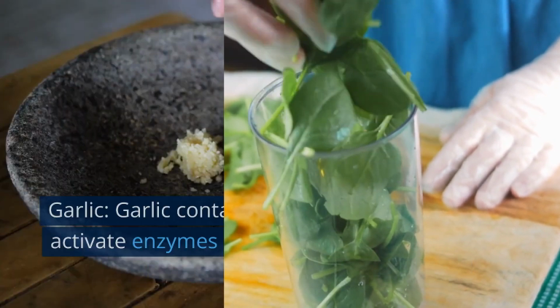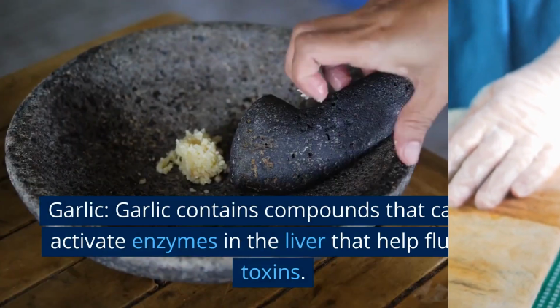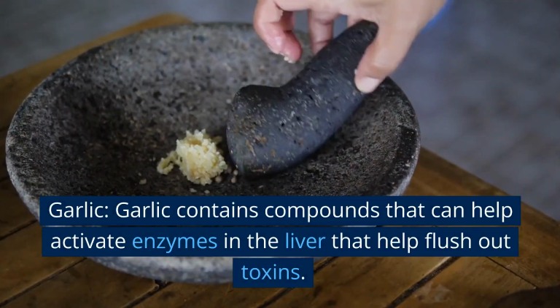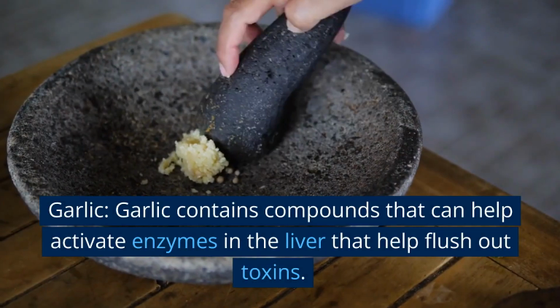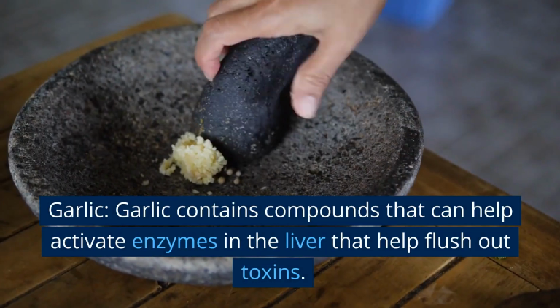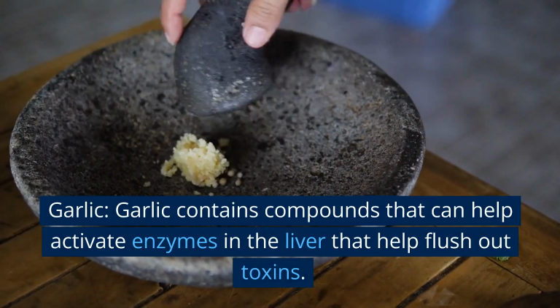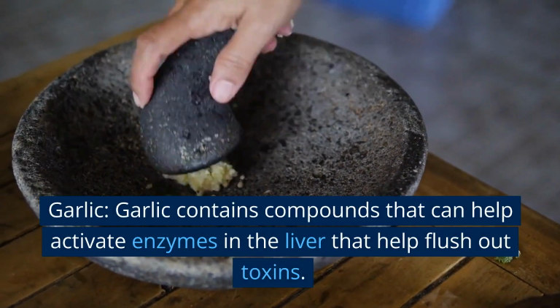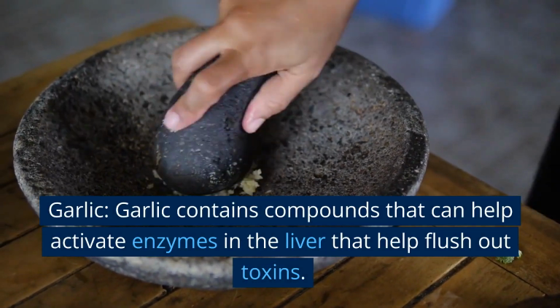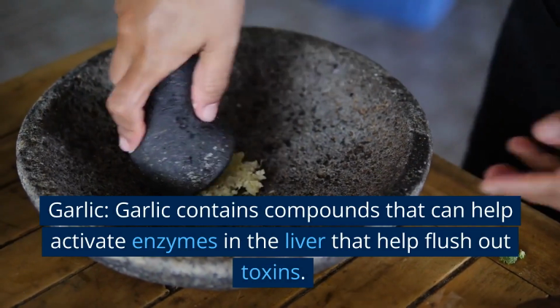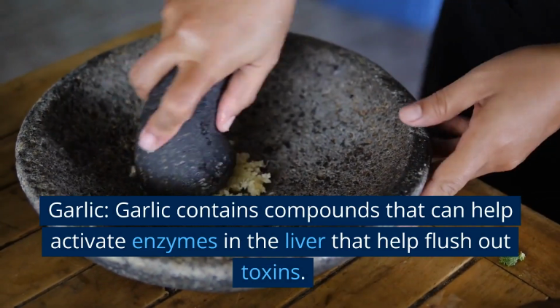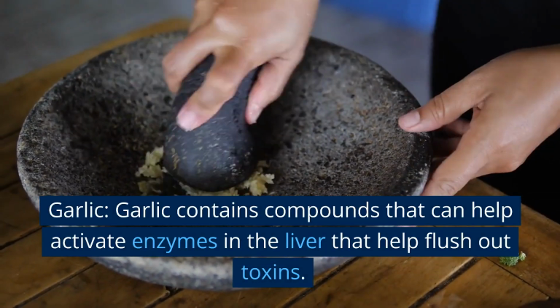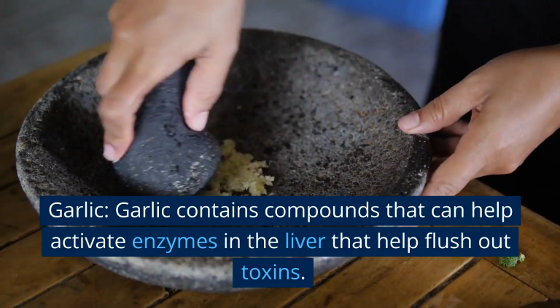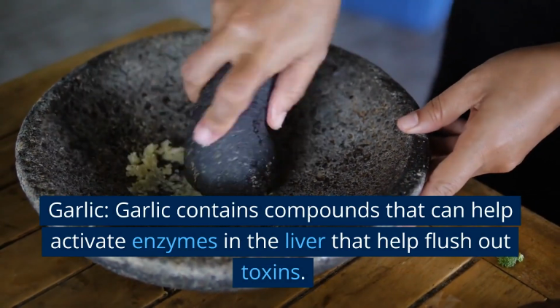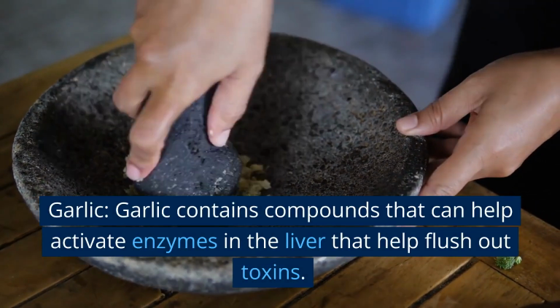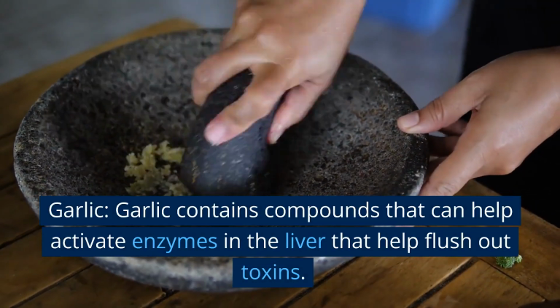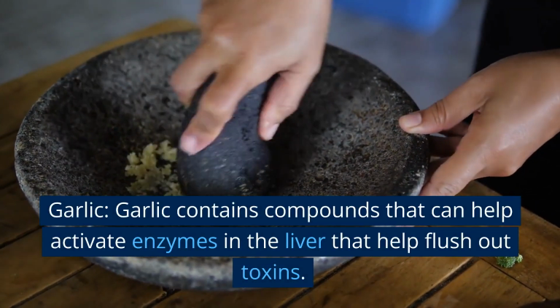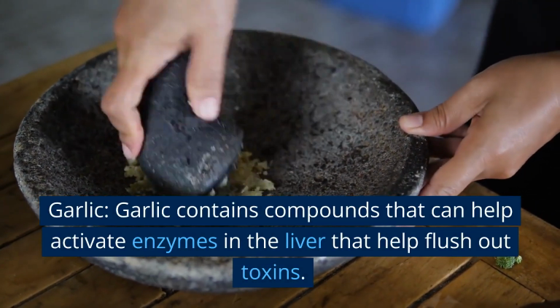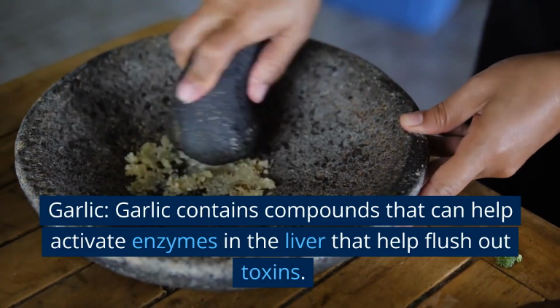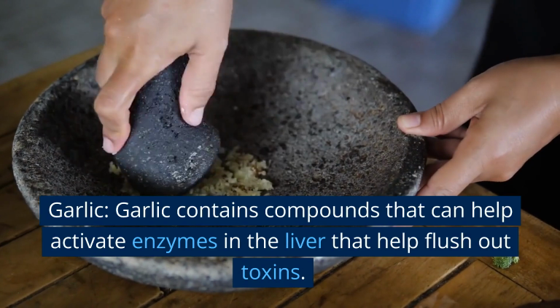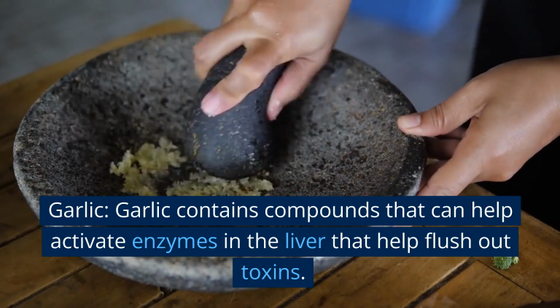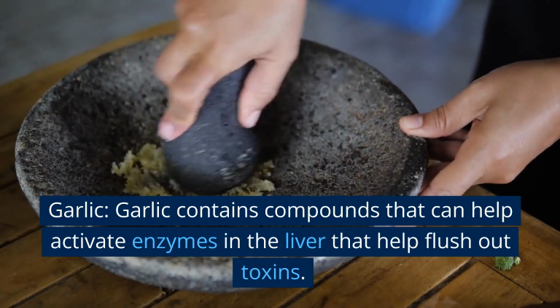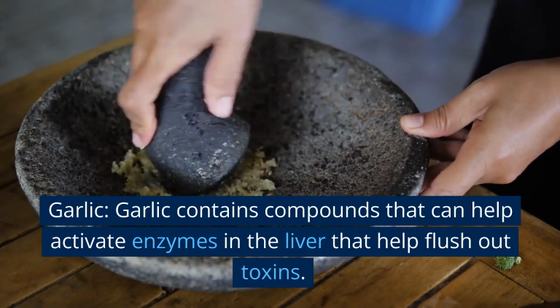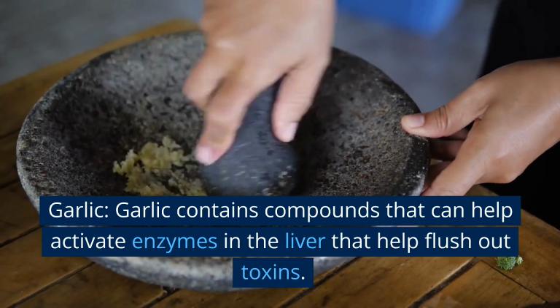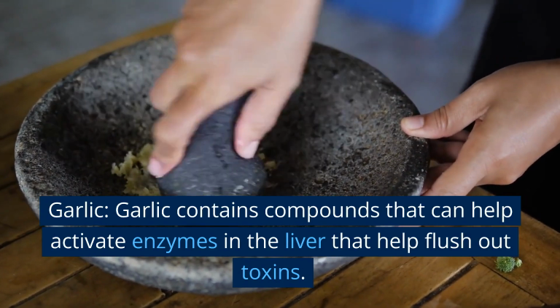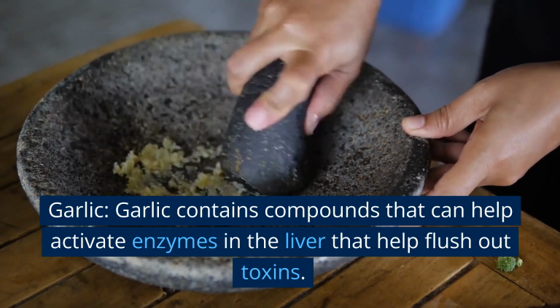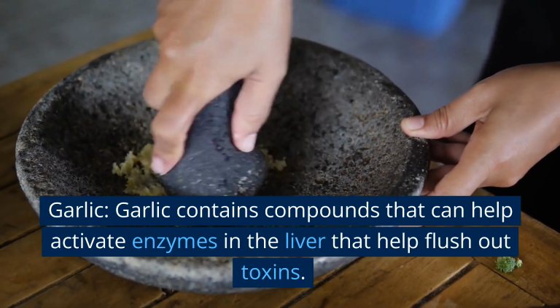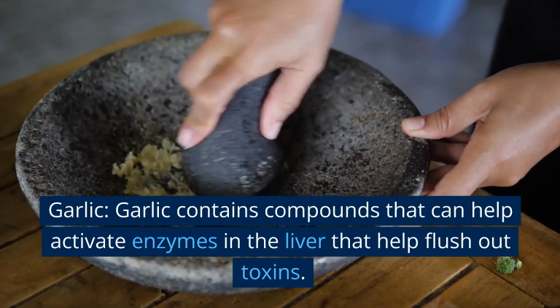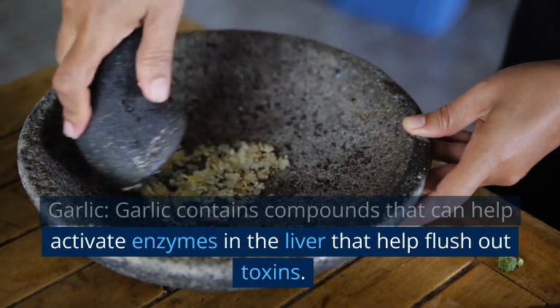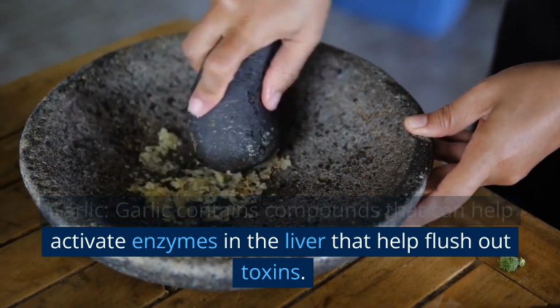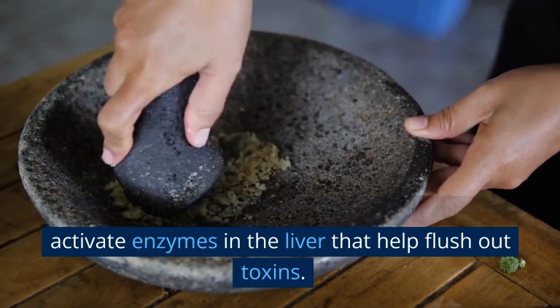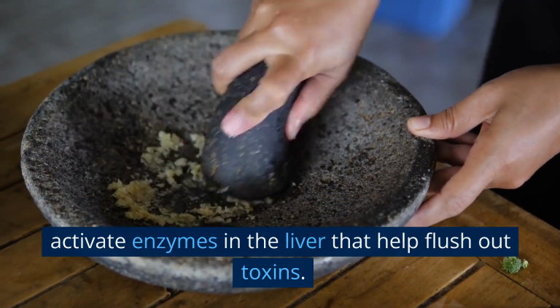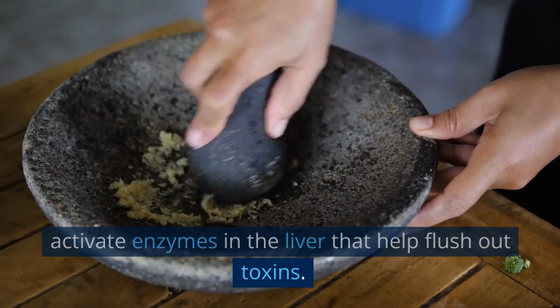Garlic. Garlic contains compounds that can help activate enzymes in the liver that help flush out toxins.